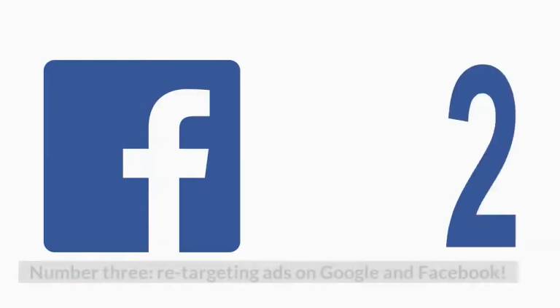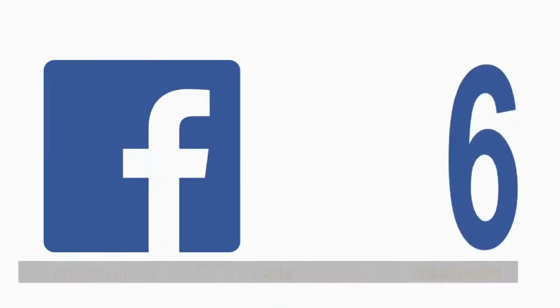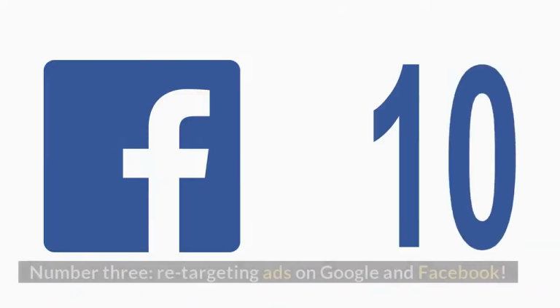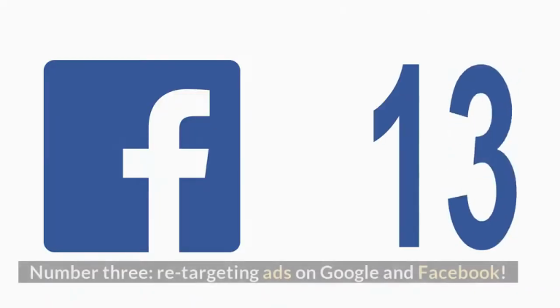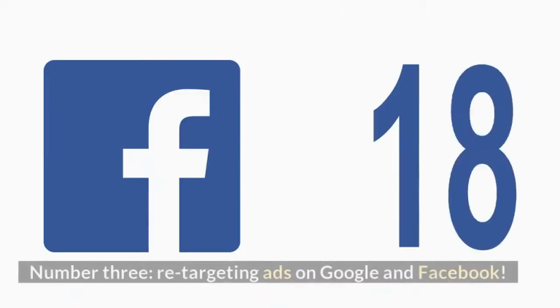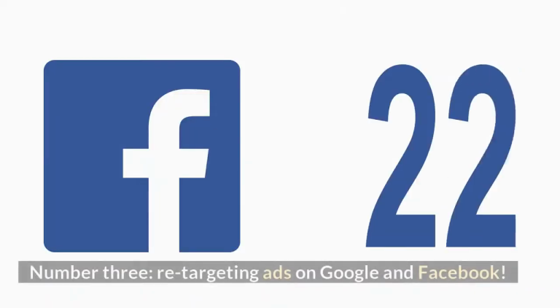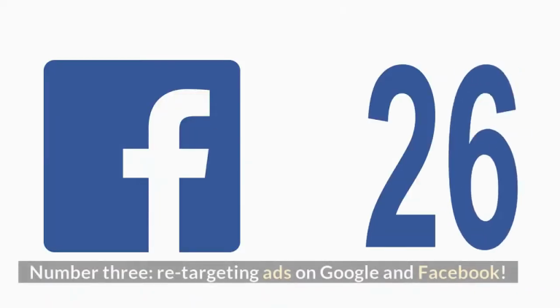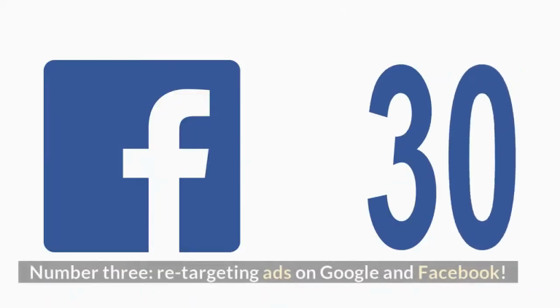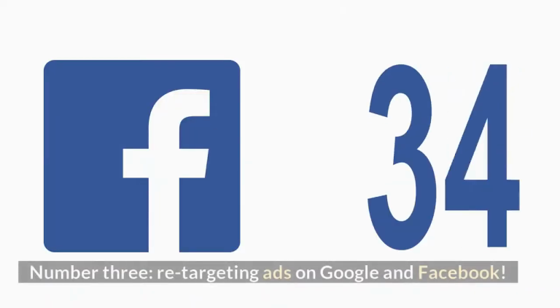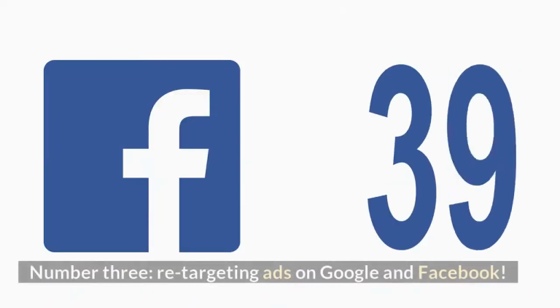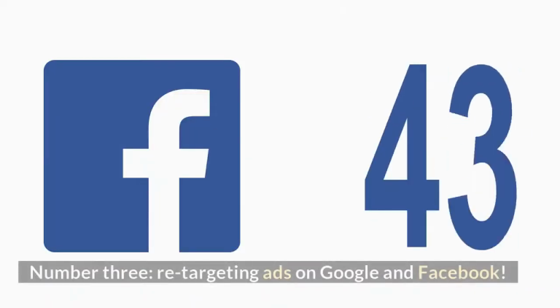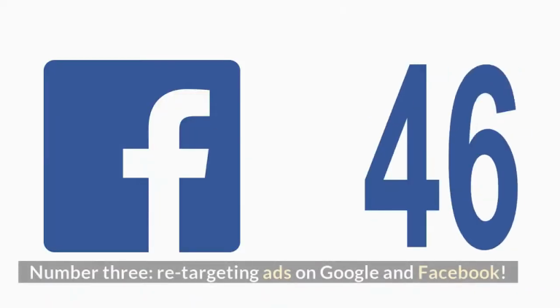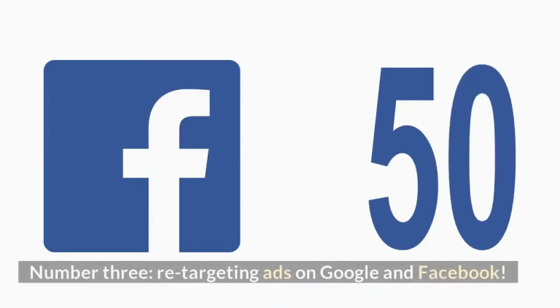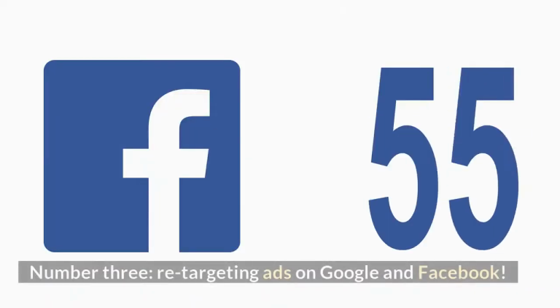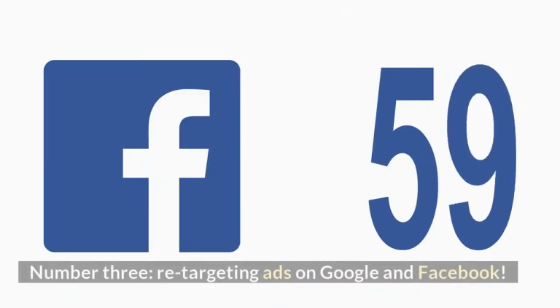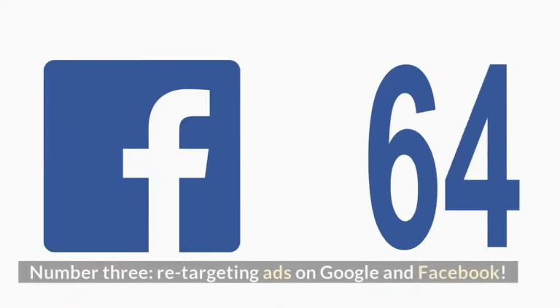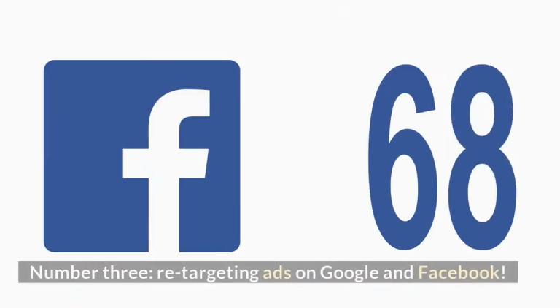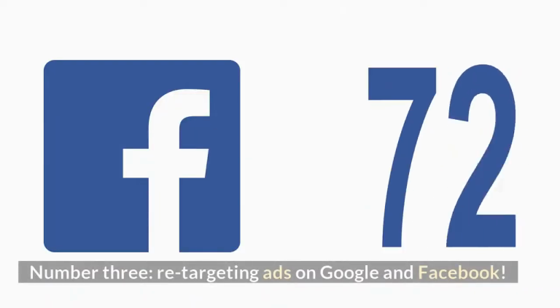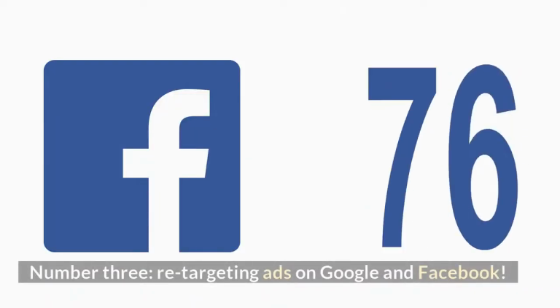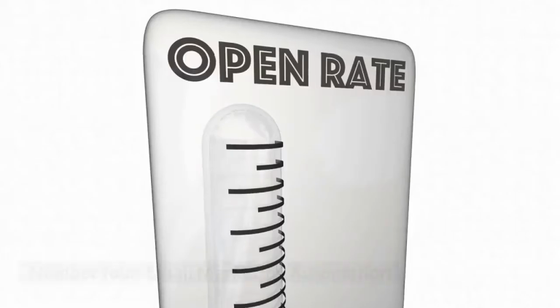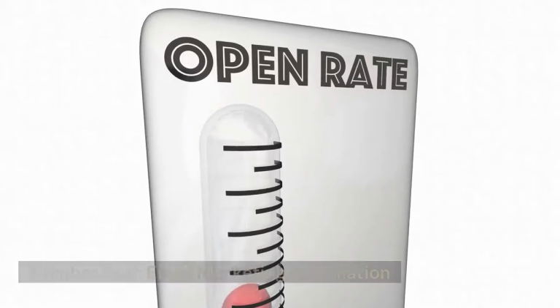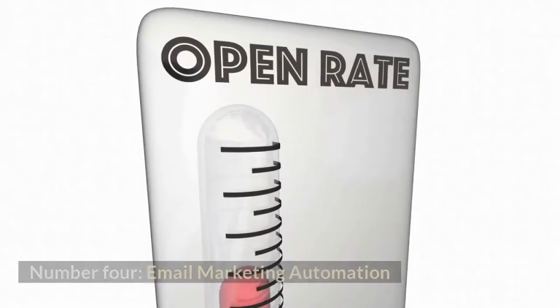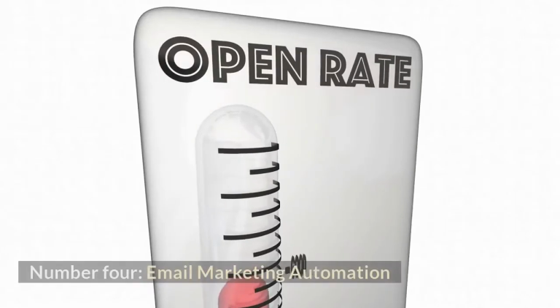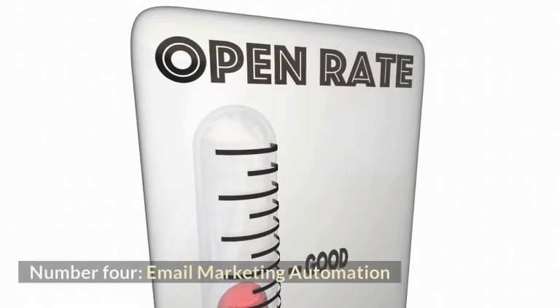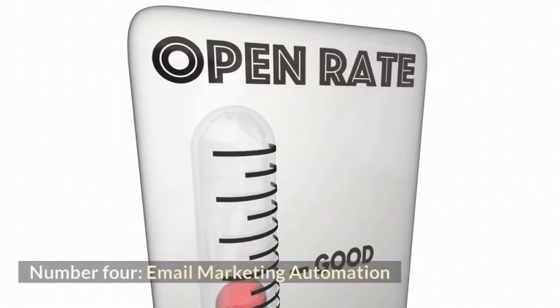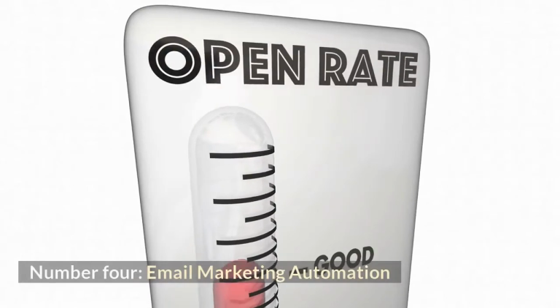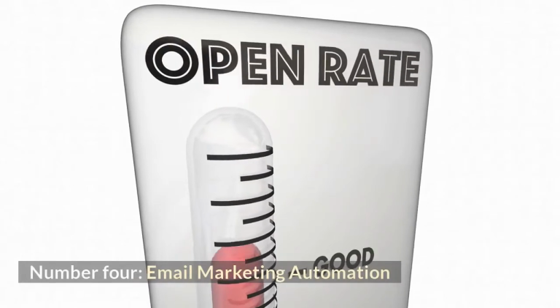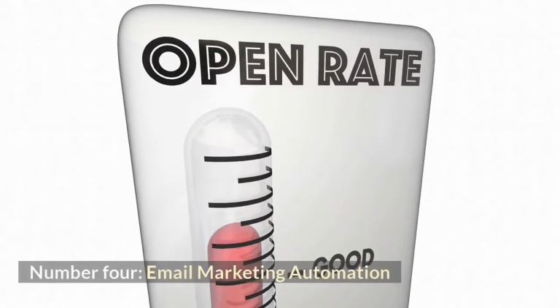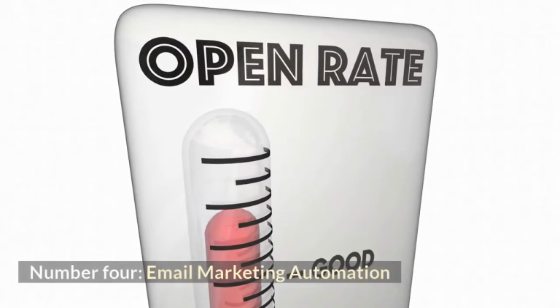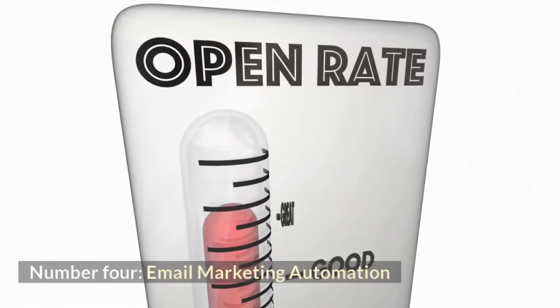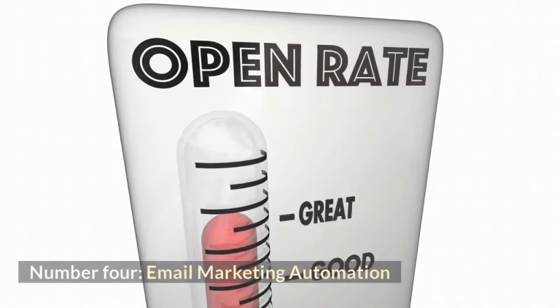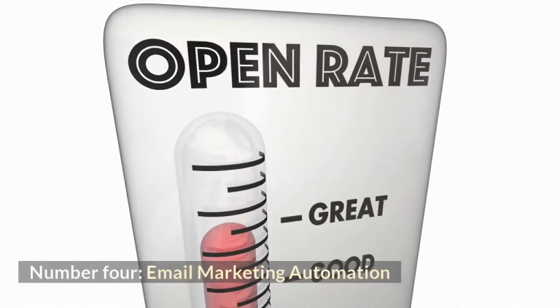Number 3: Retargeting ads on Google and Facebook. Number 4: Email Marketing Automation.